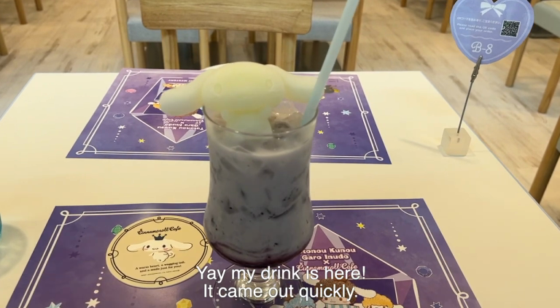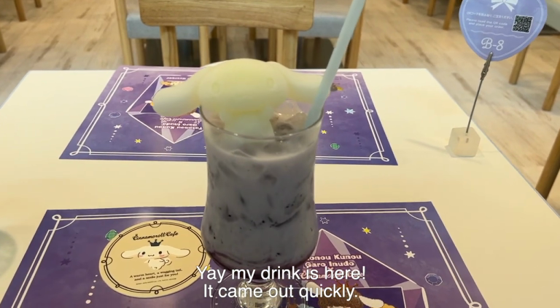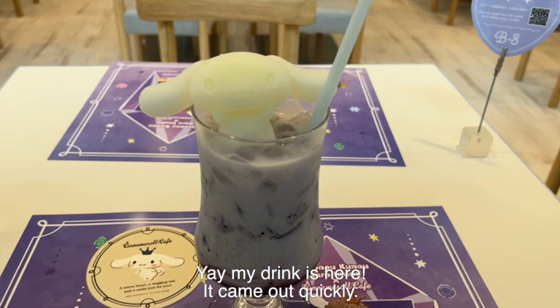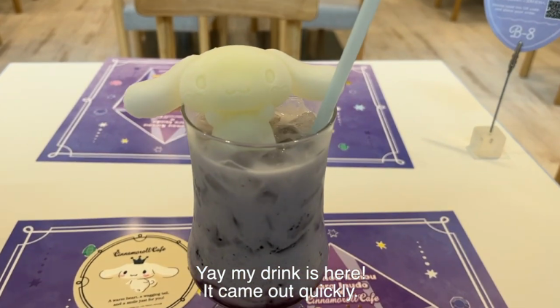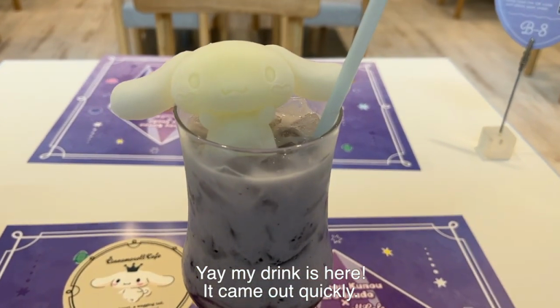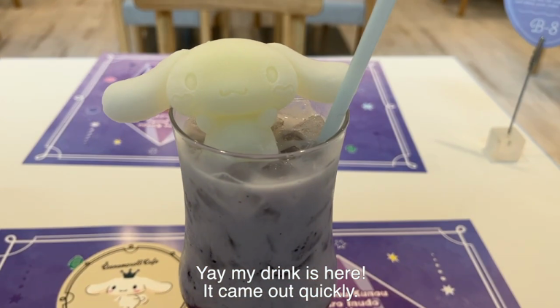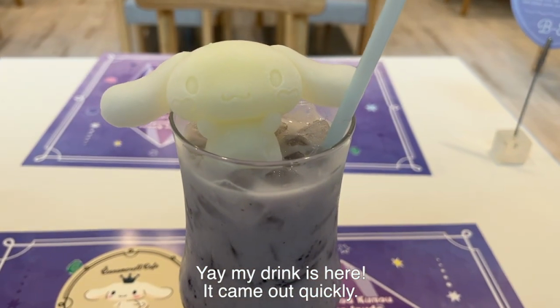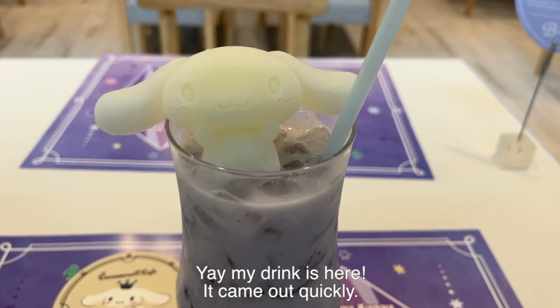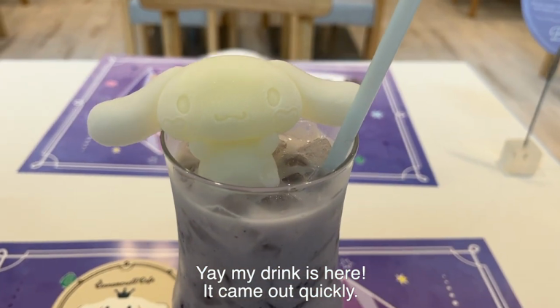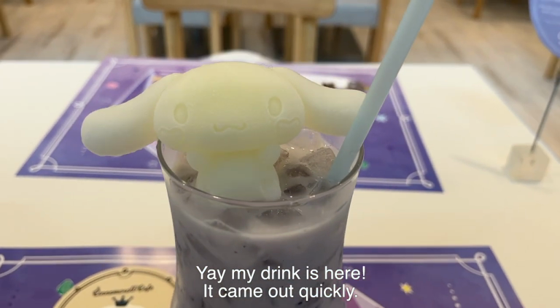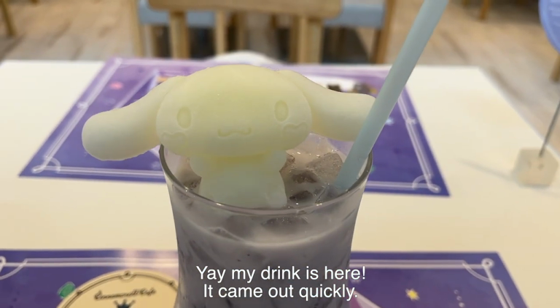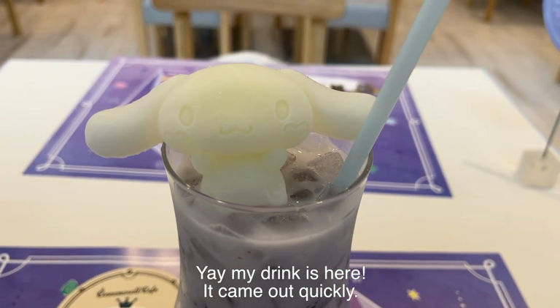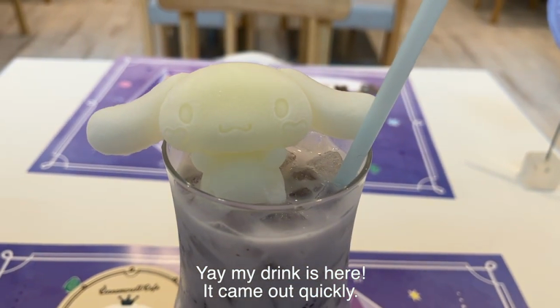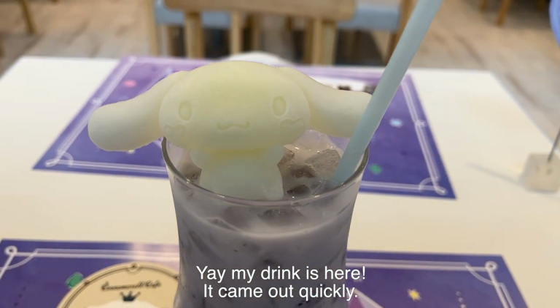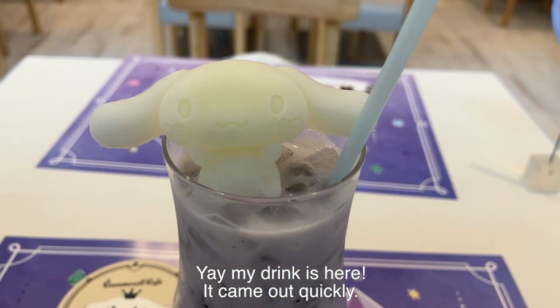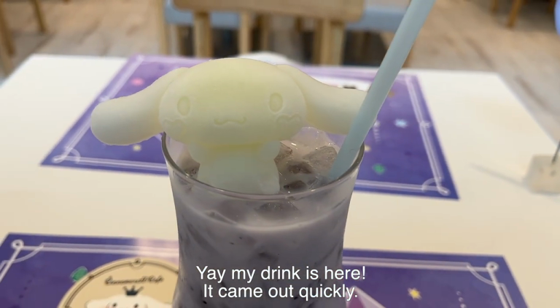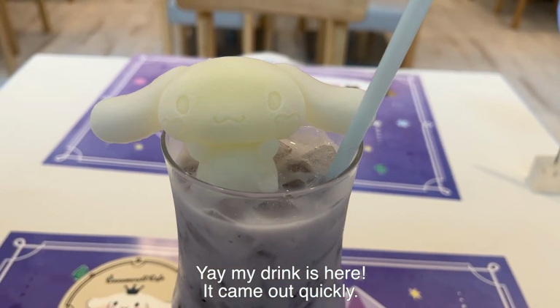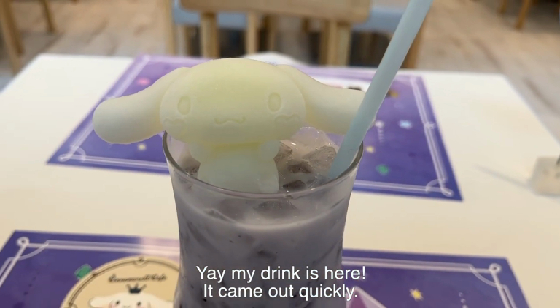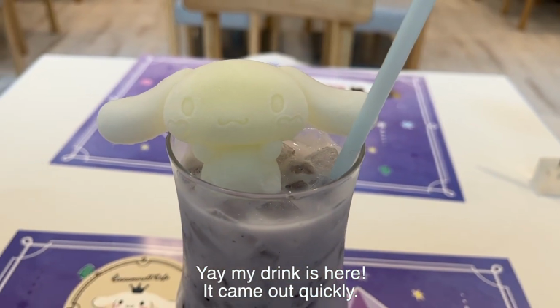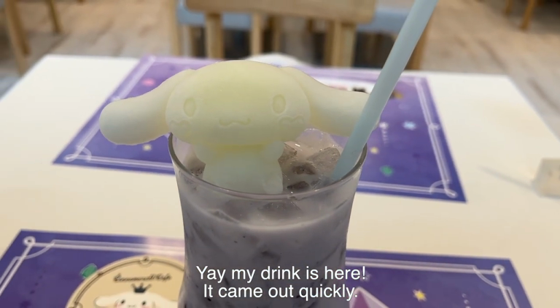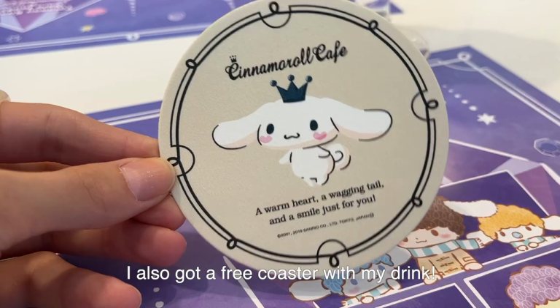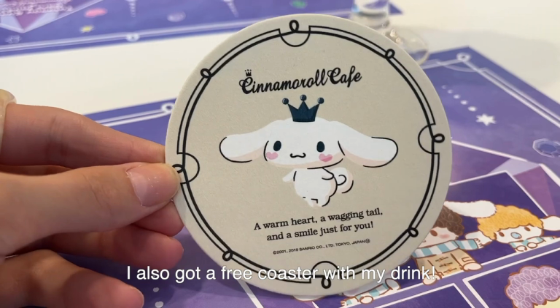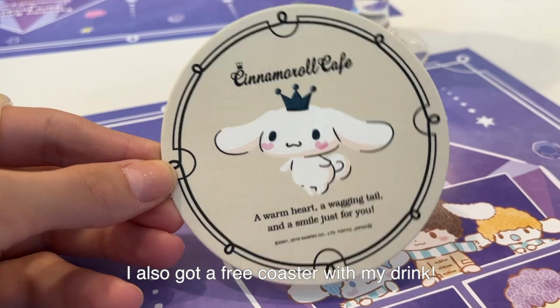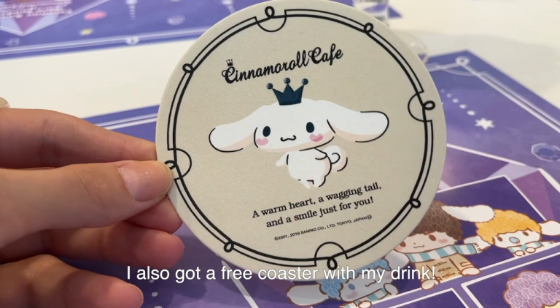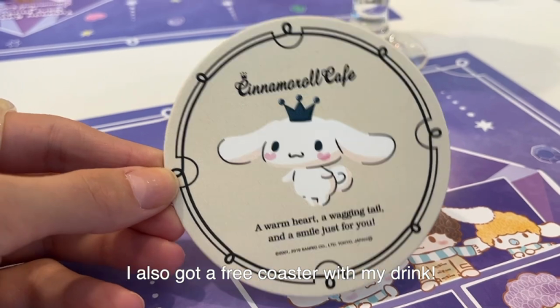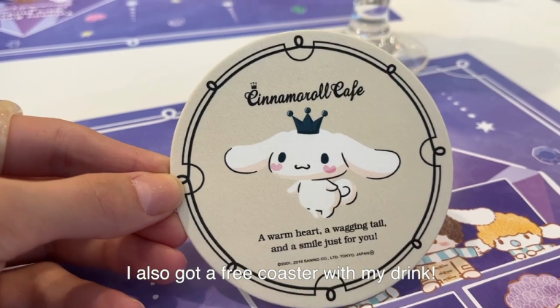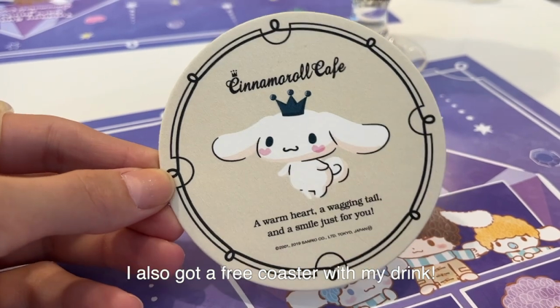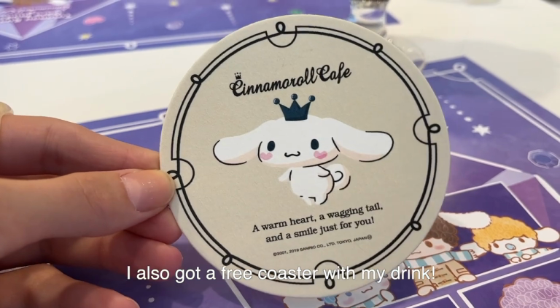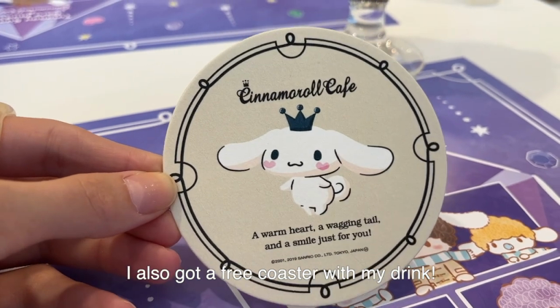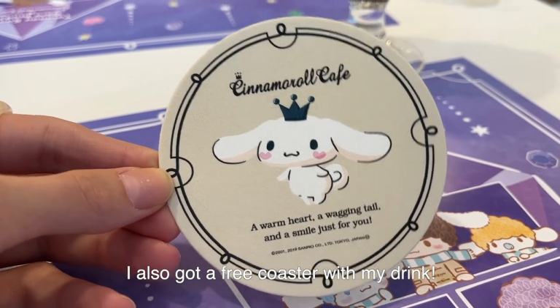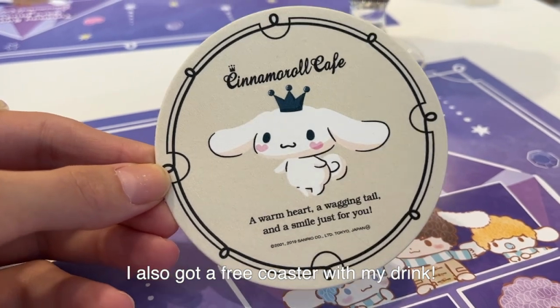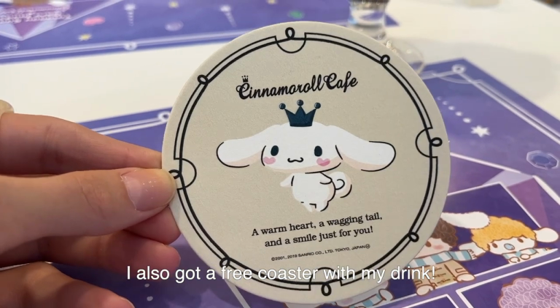My drink is here — it came out quickly. I also got a free coaster with my drink.